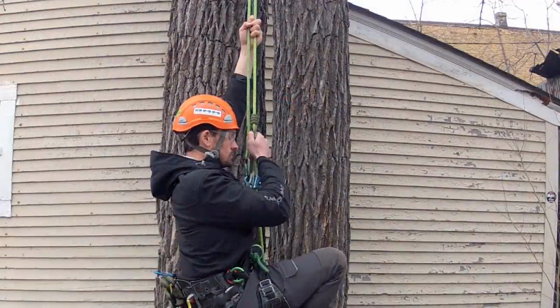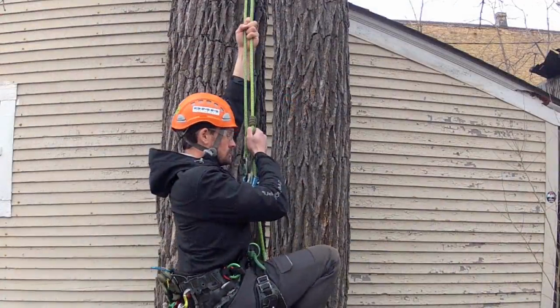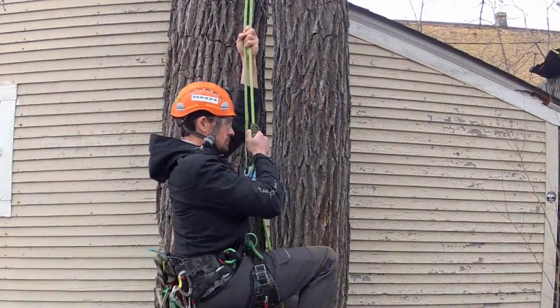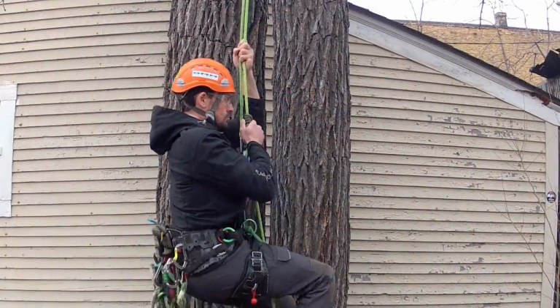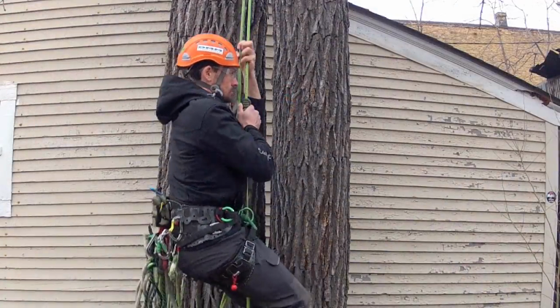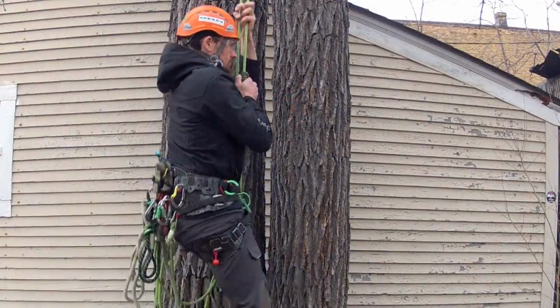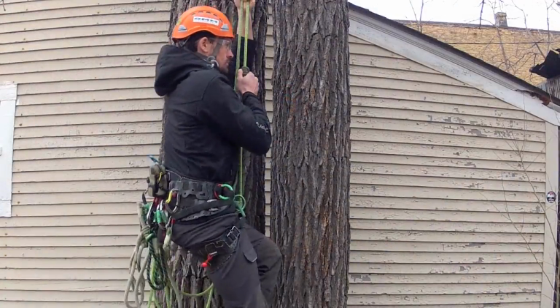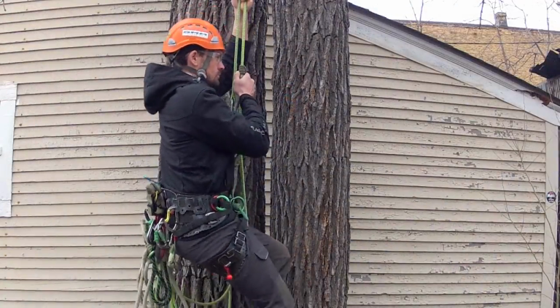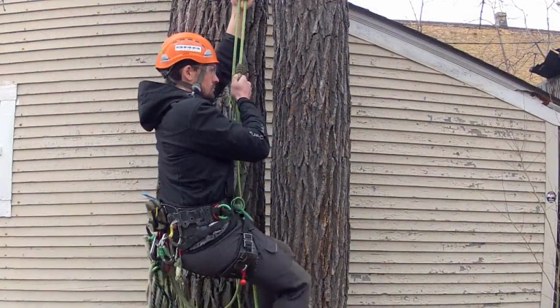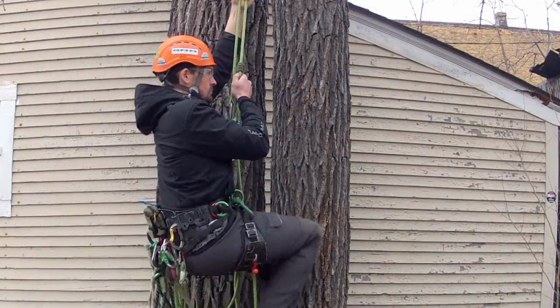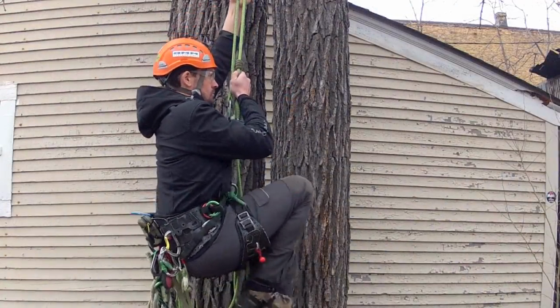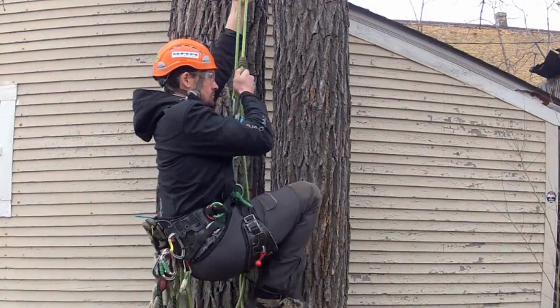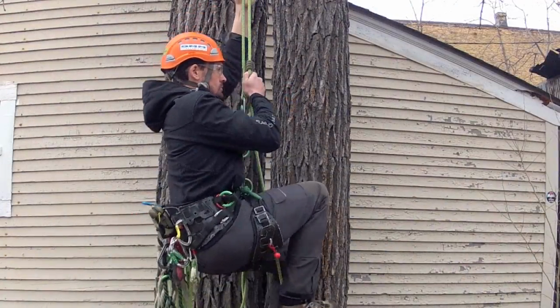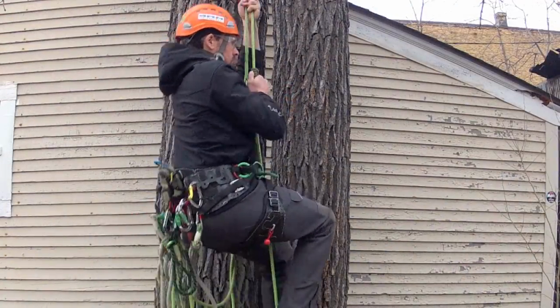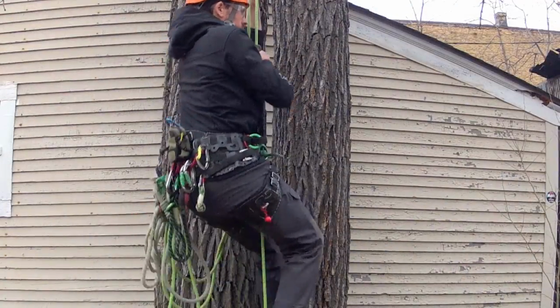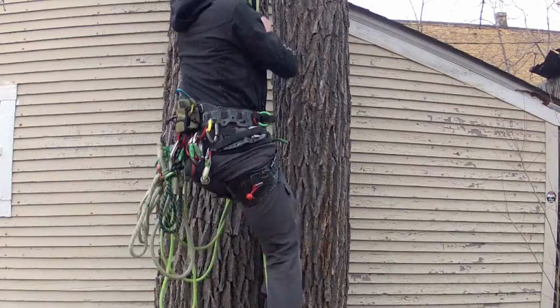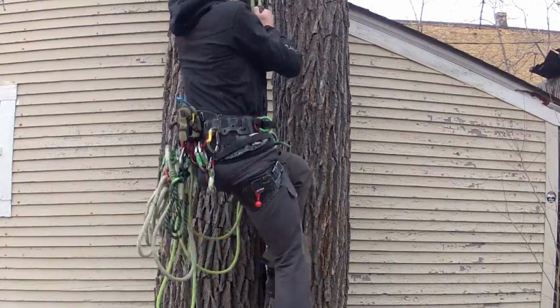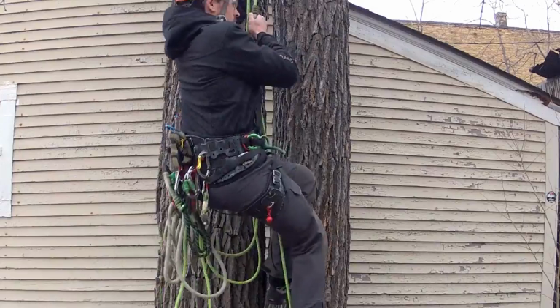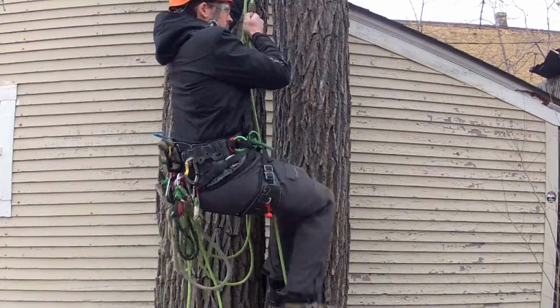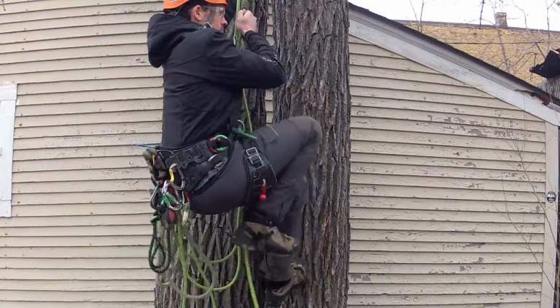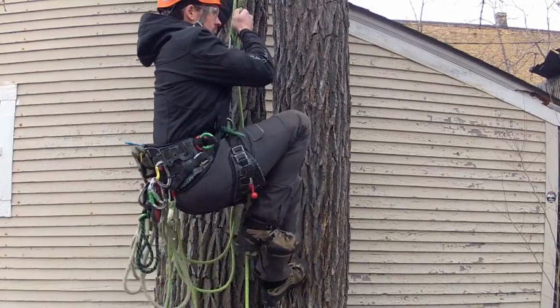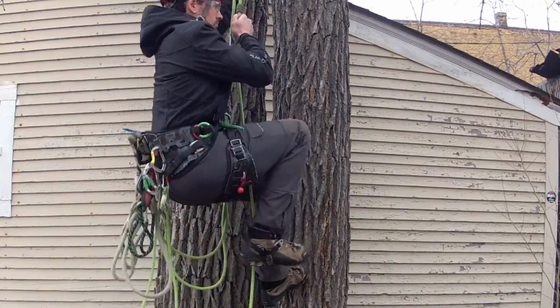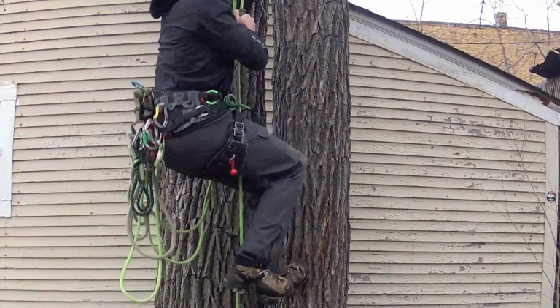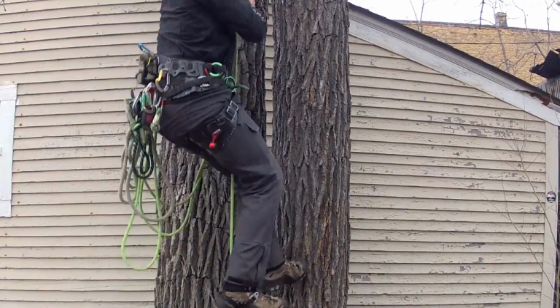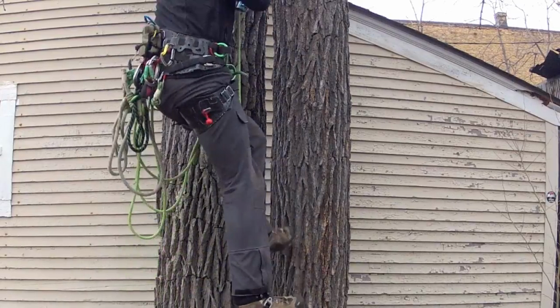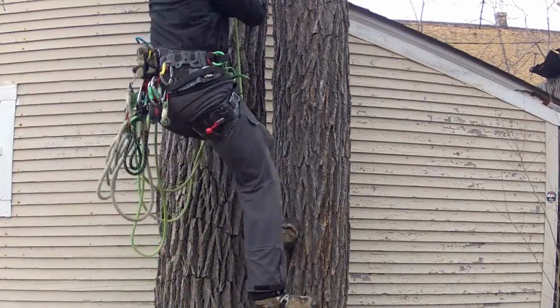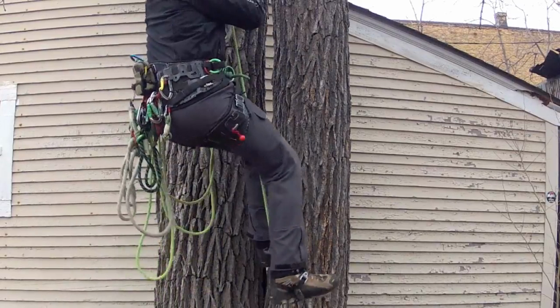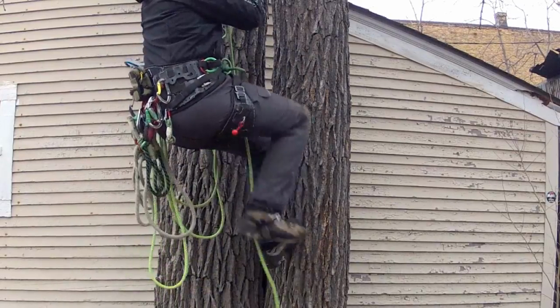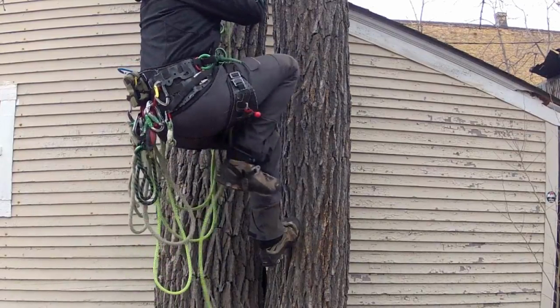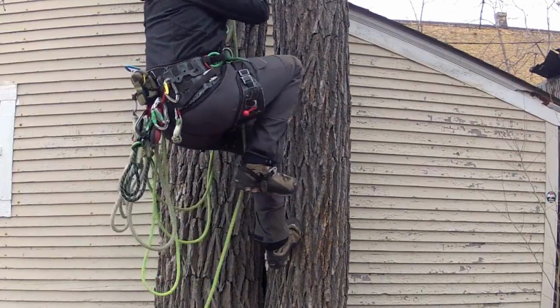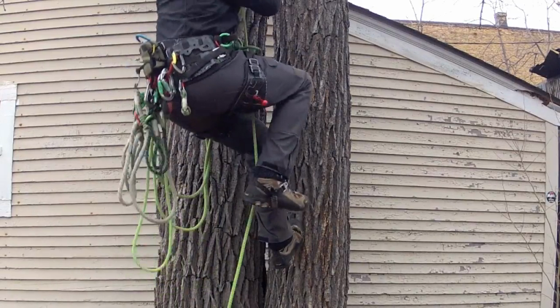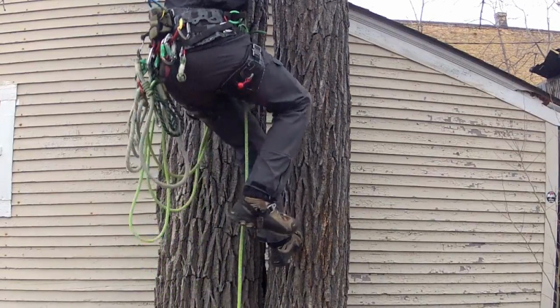A foot ascender is a great addition, particularly when moving straight up. Keep one hand near the hitch.